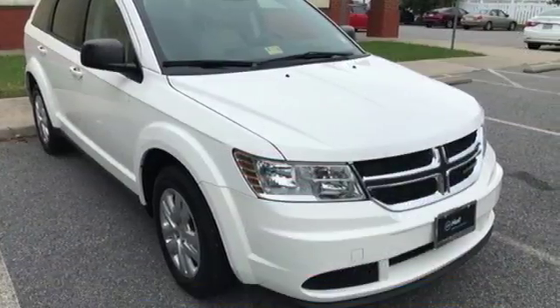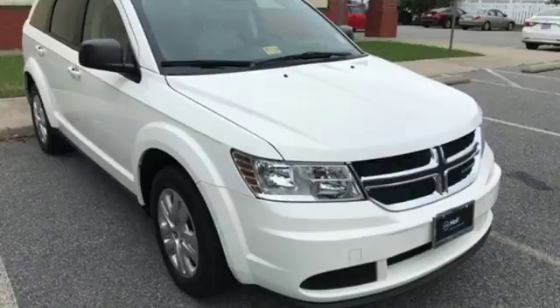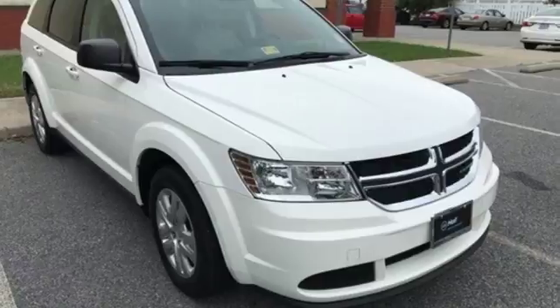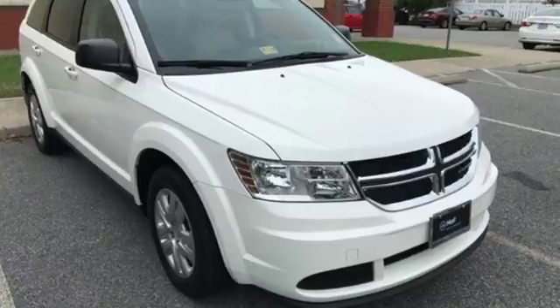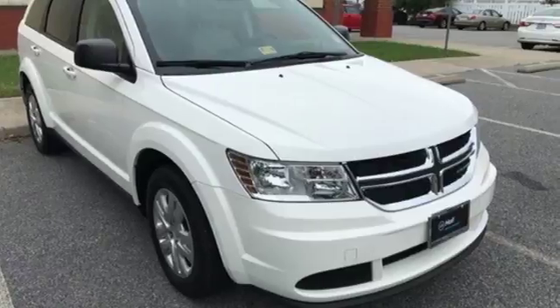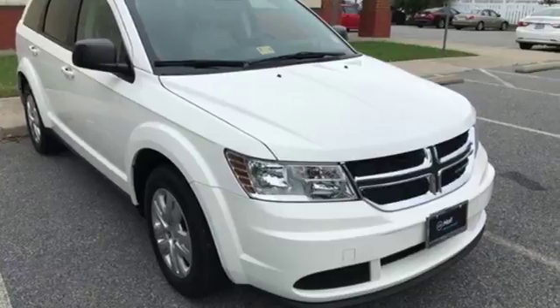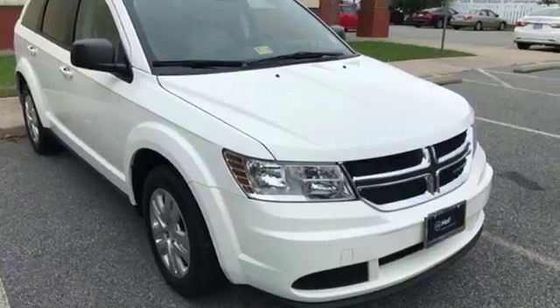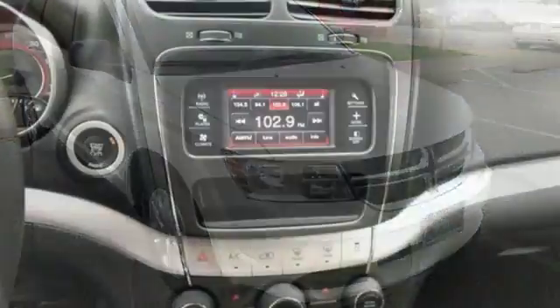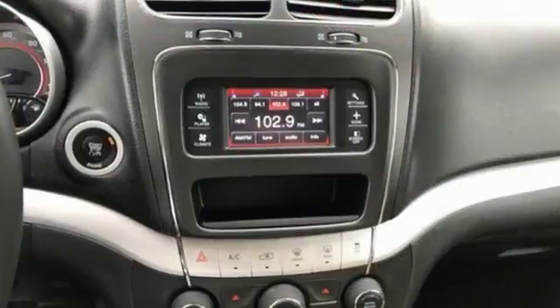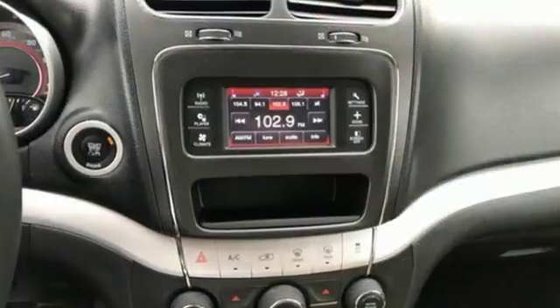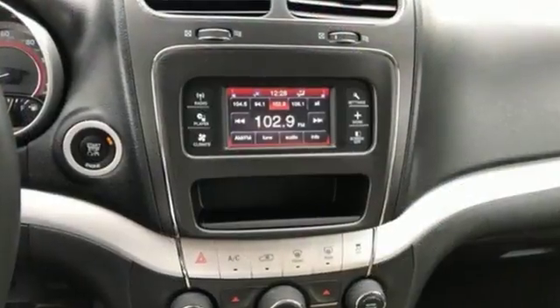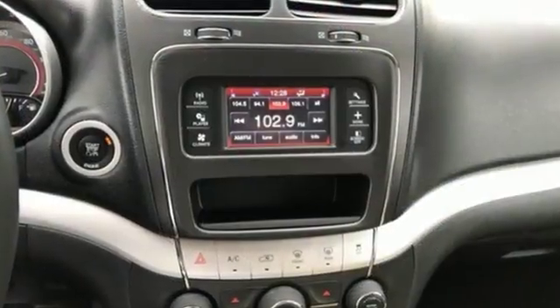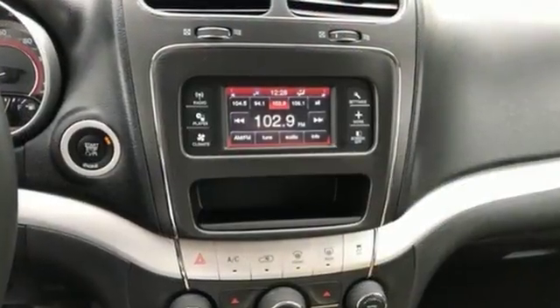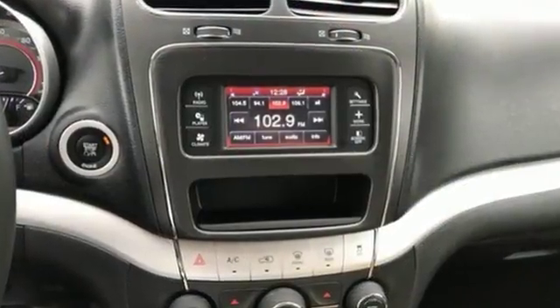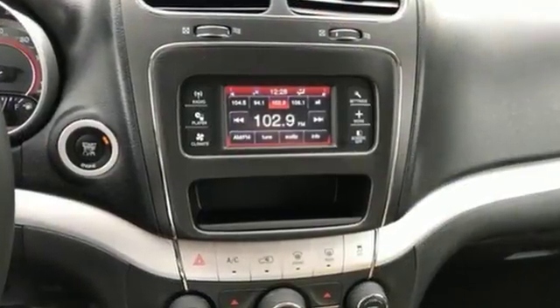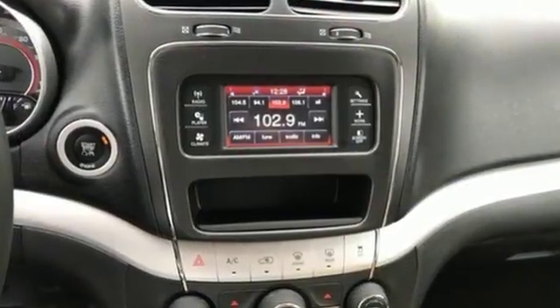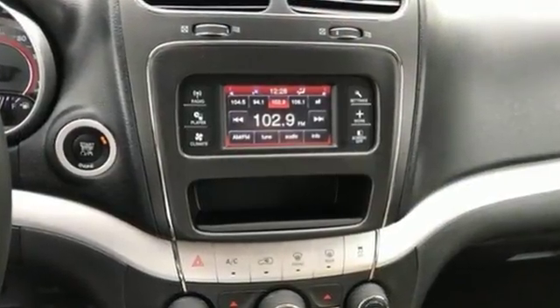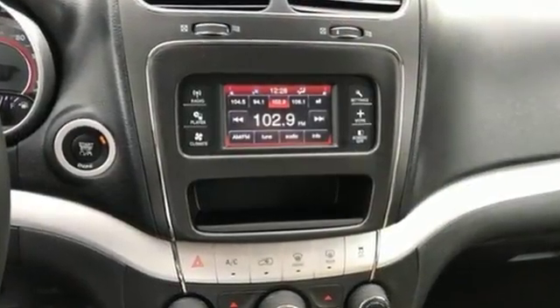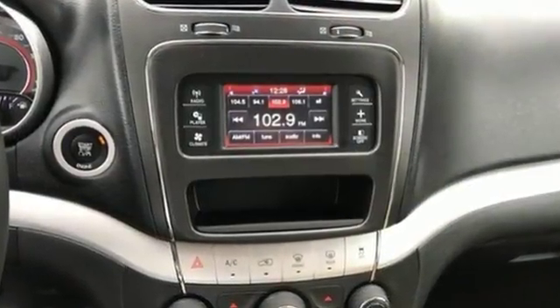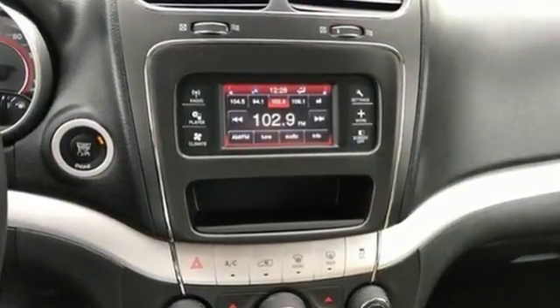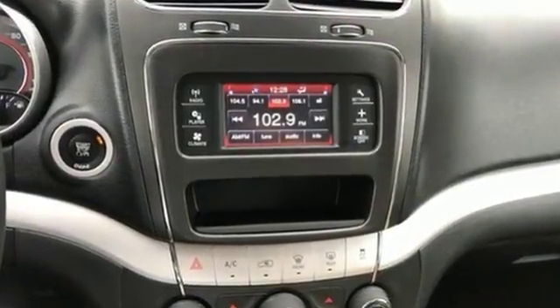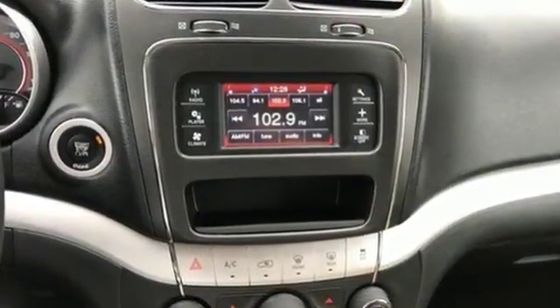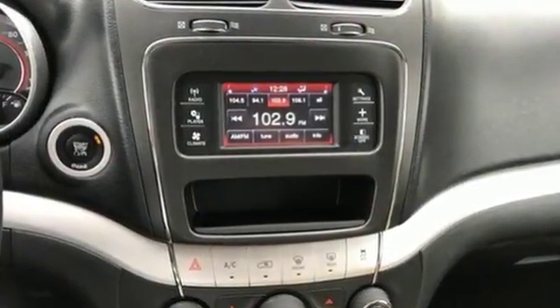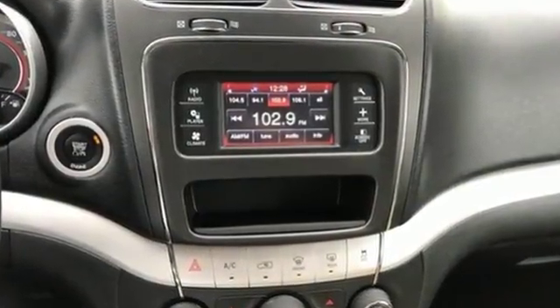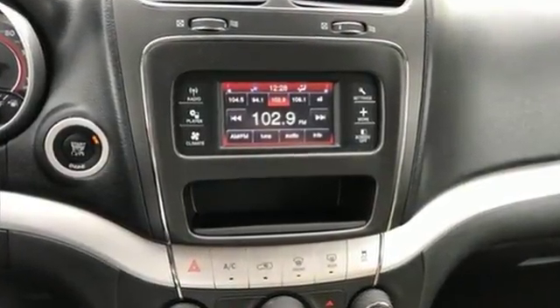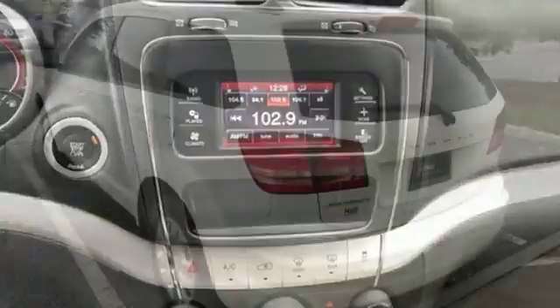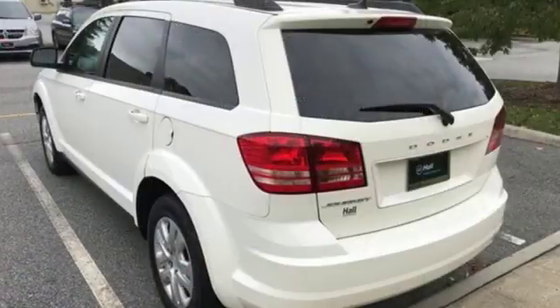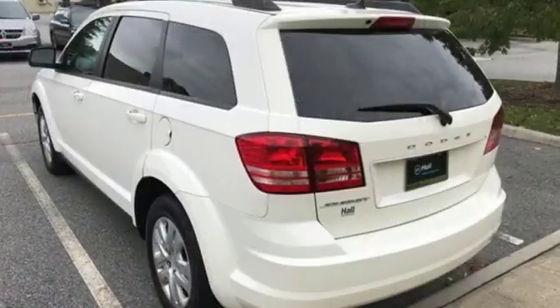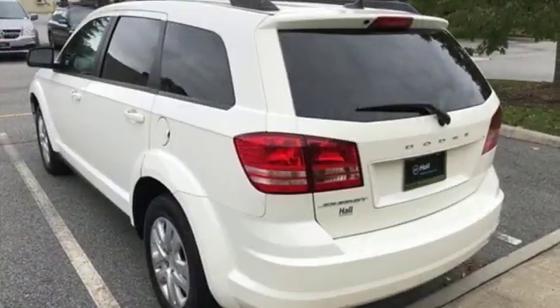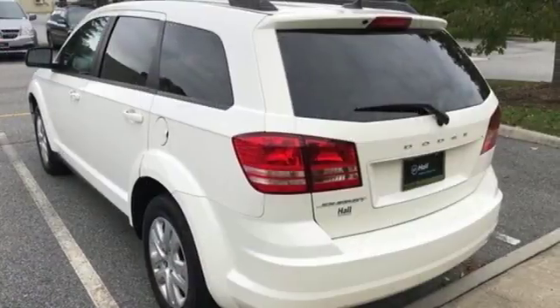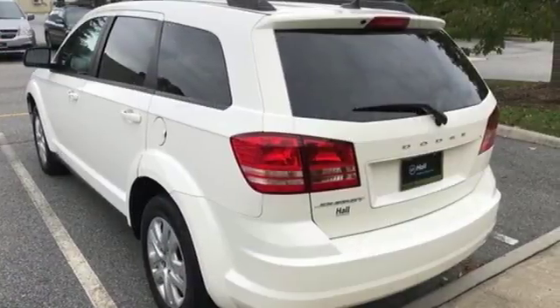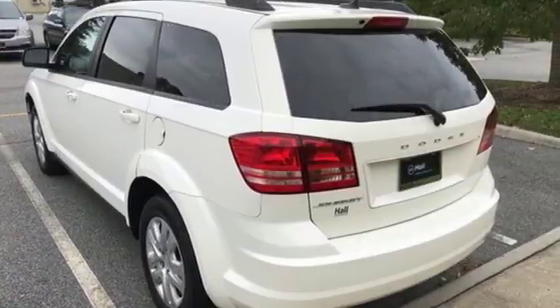This engaging vehicle also offers keyless go, a touch screen display, dual zone air conditioning and low back bucket seats.